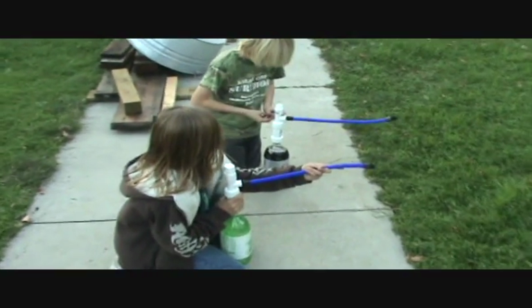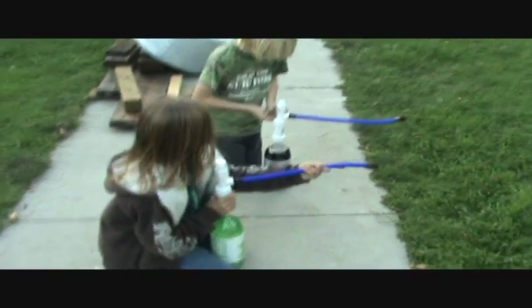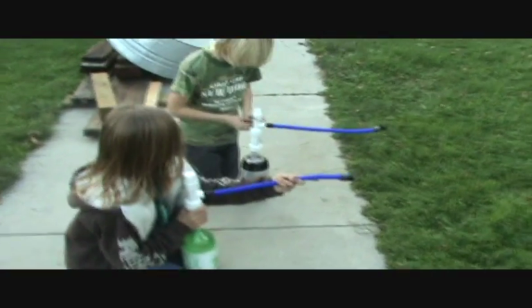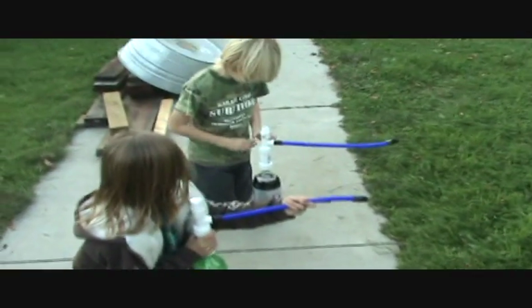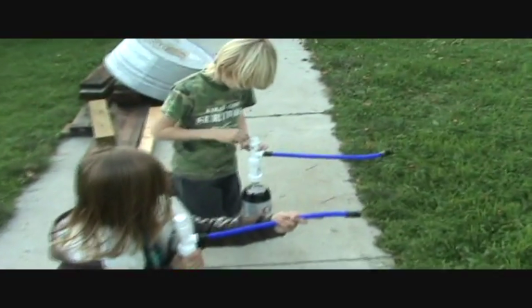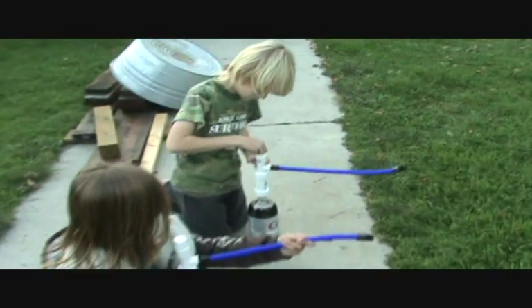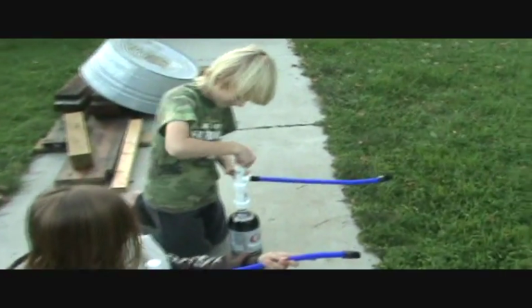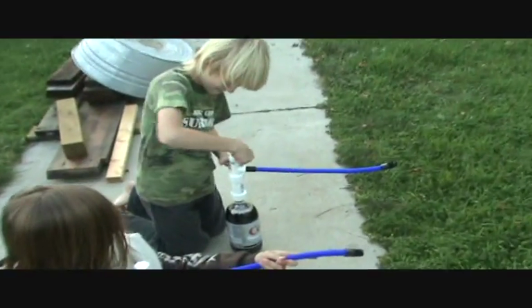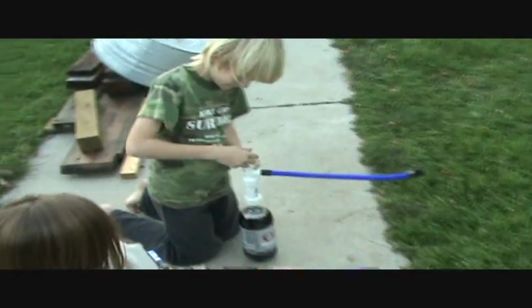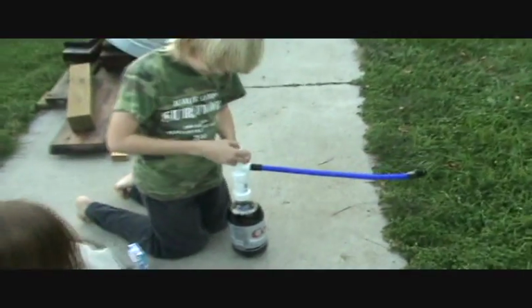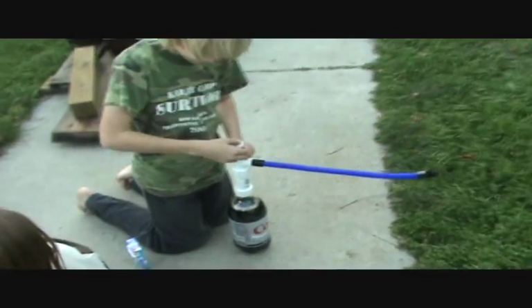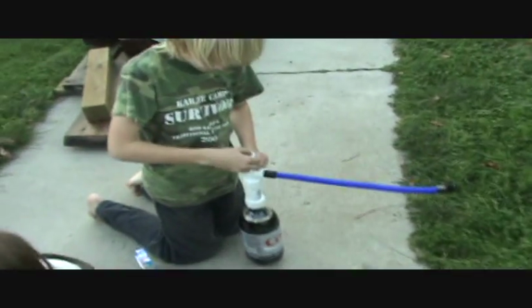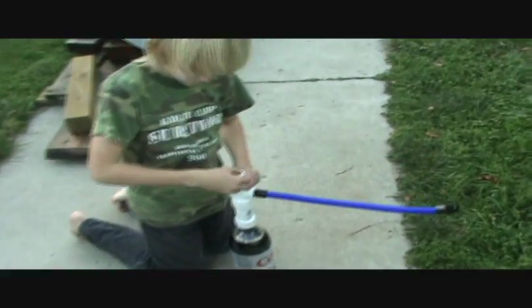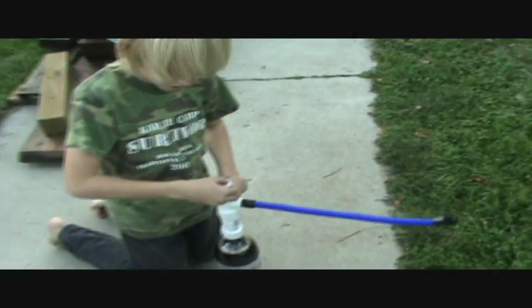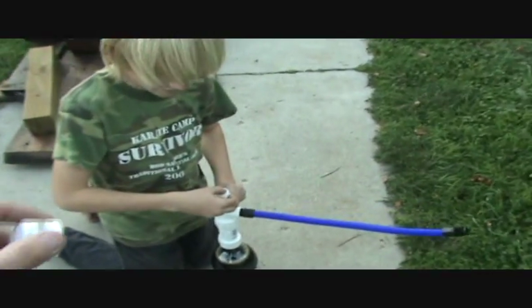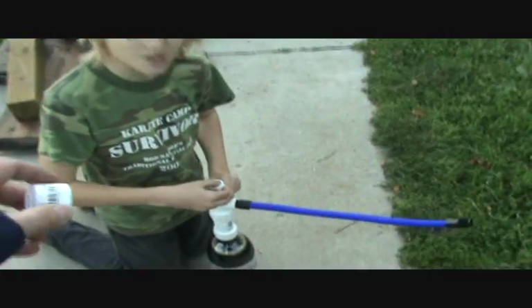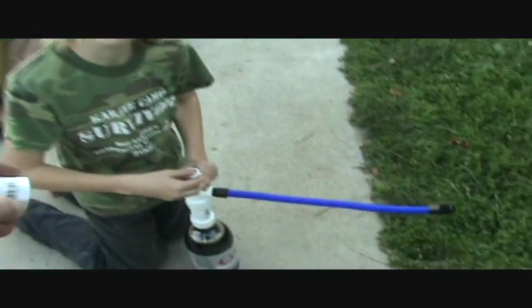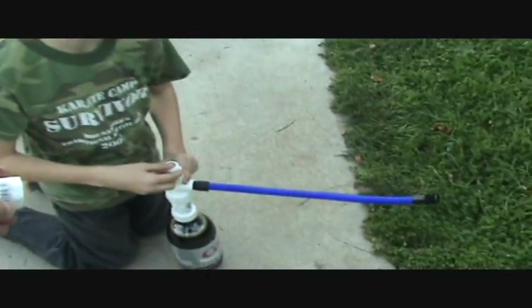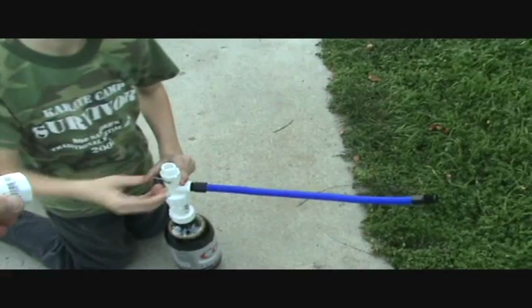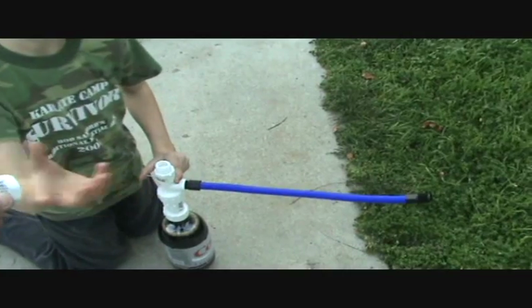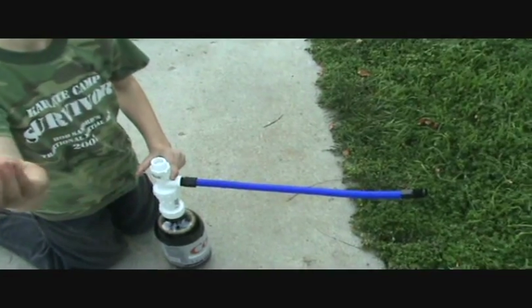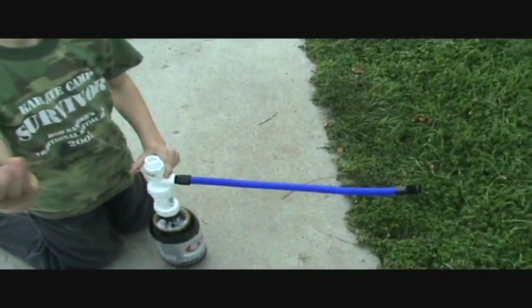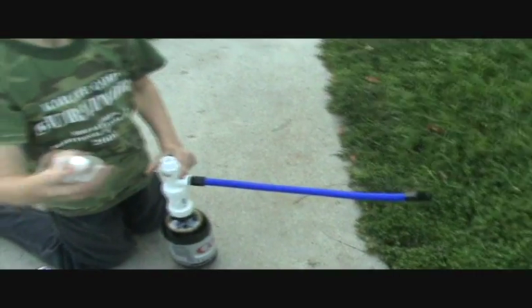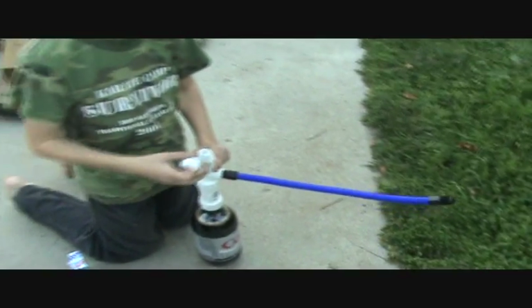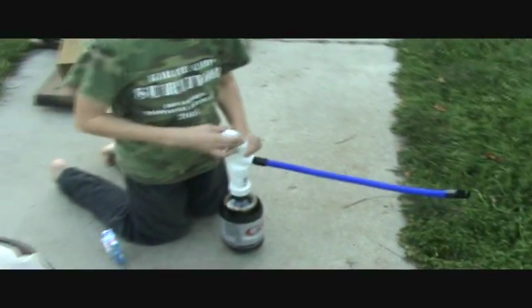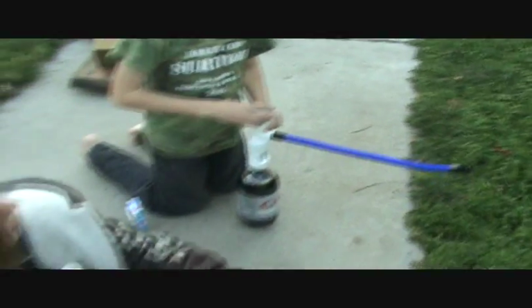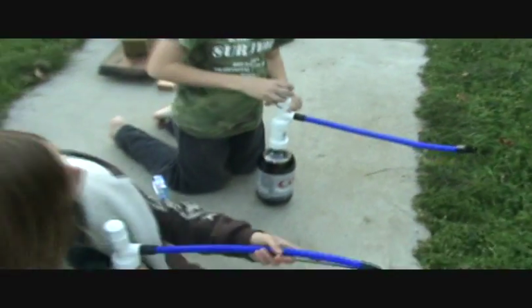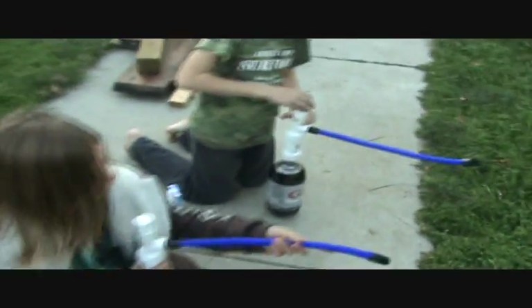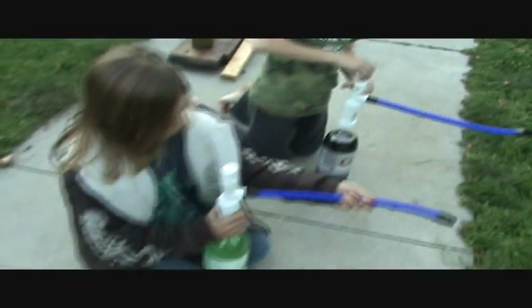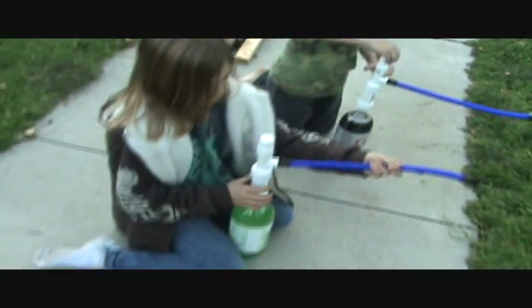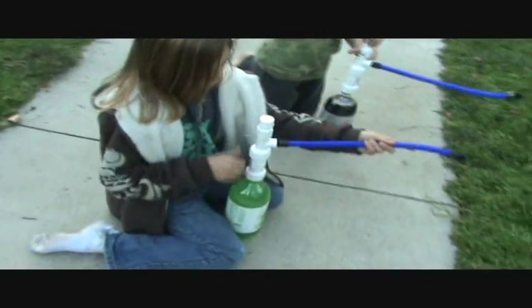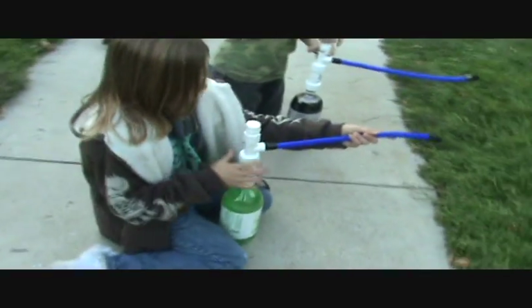How many have you loaded, Joel? Five. Five — here's your lid. Okay.